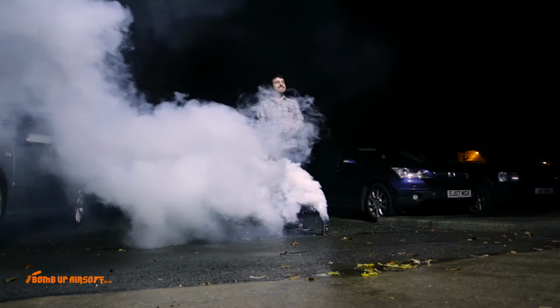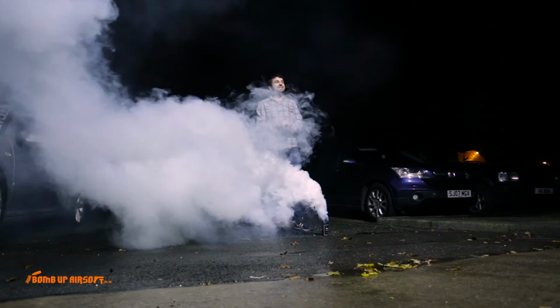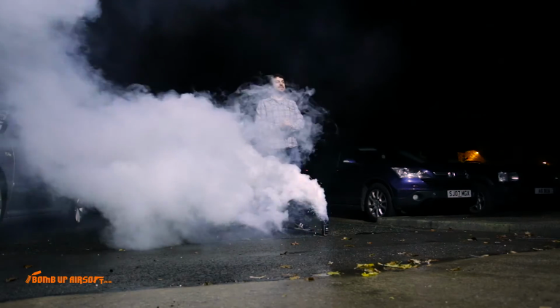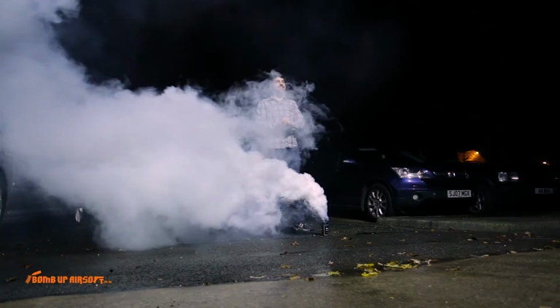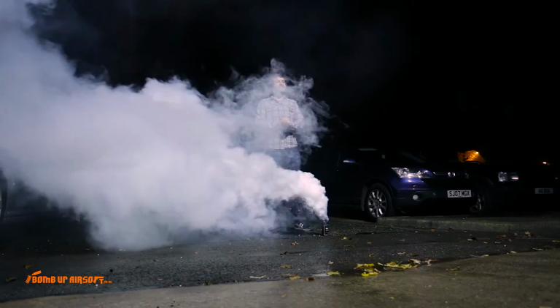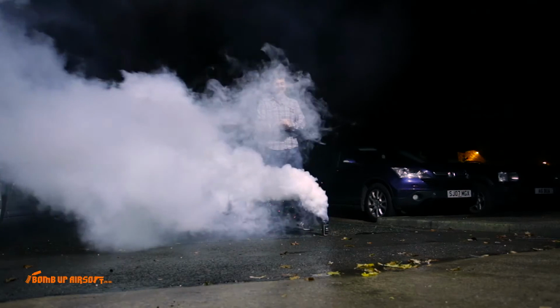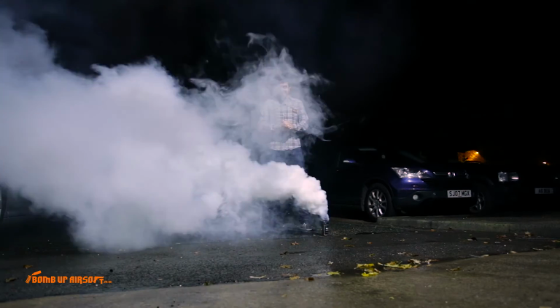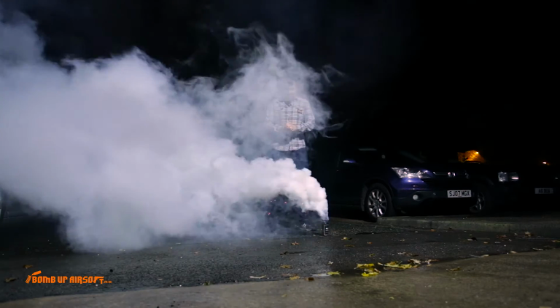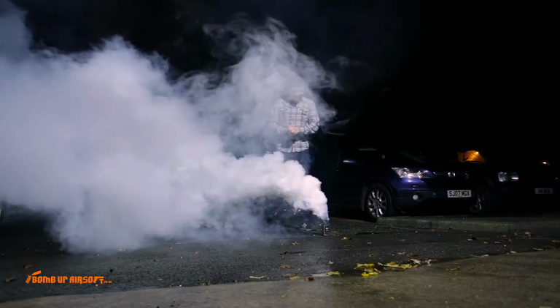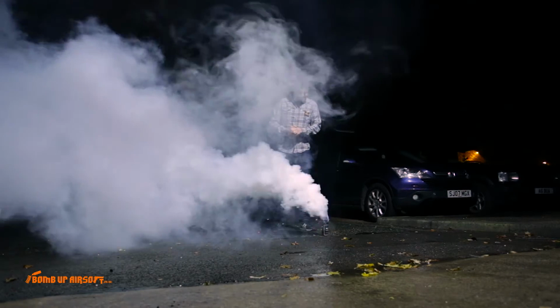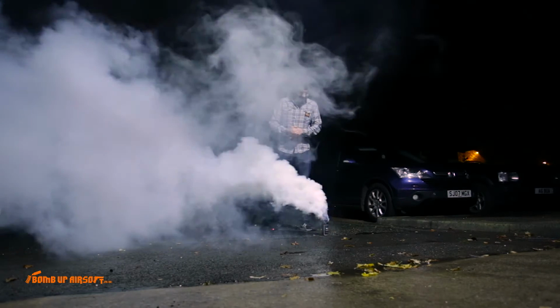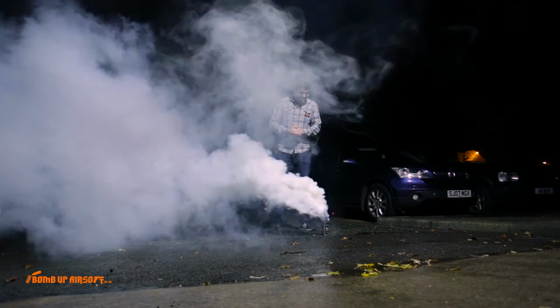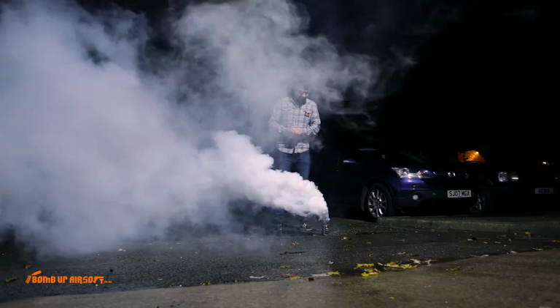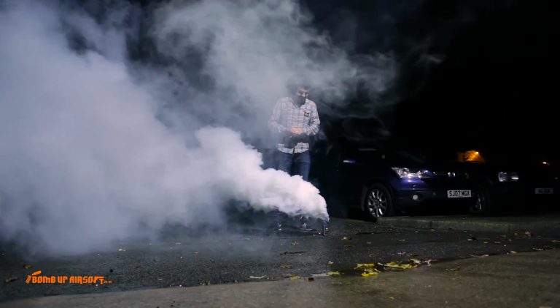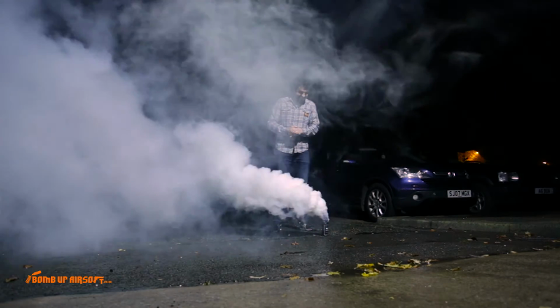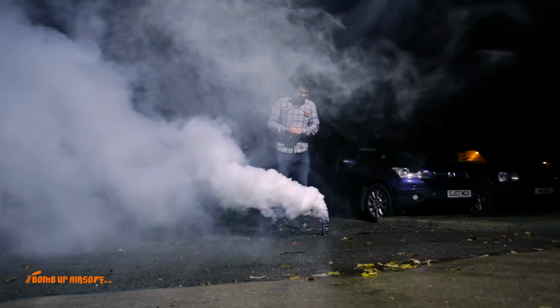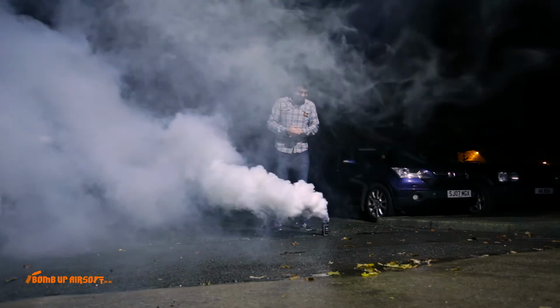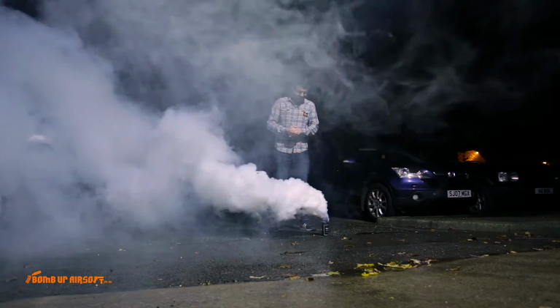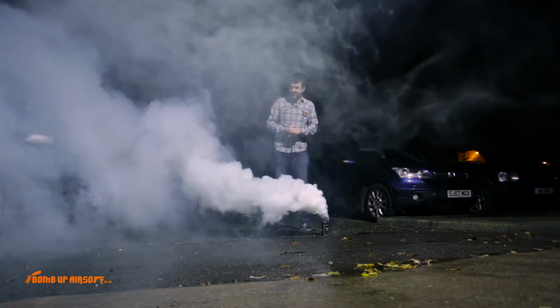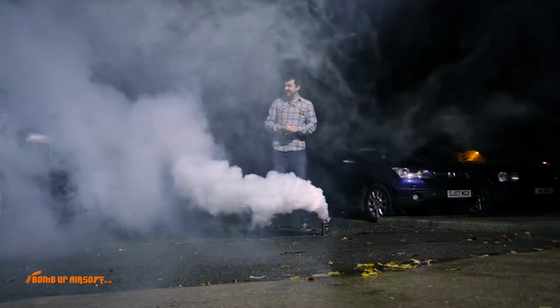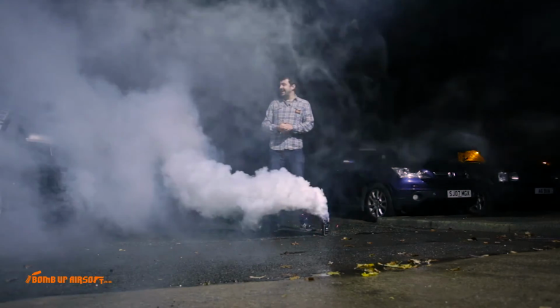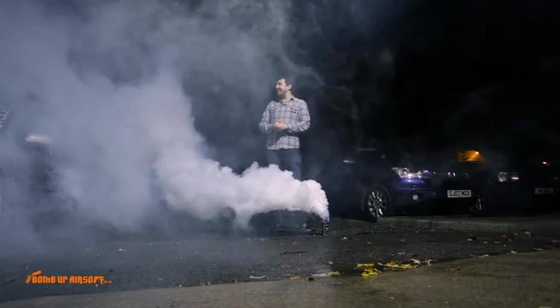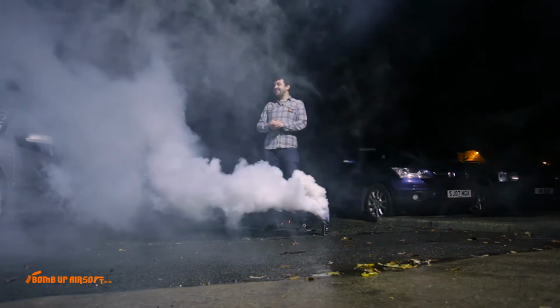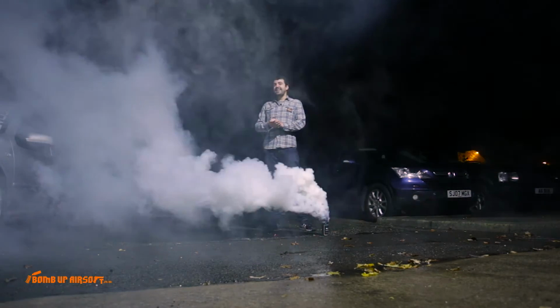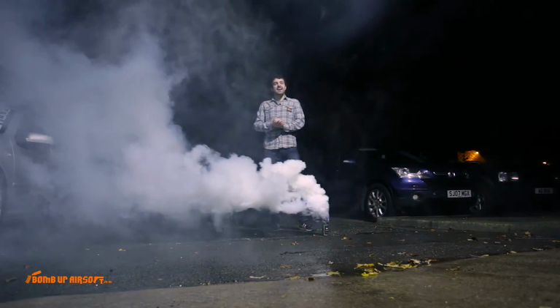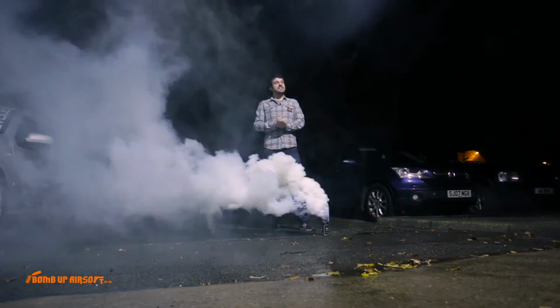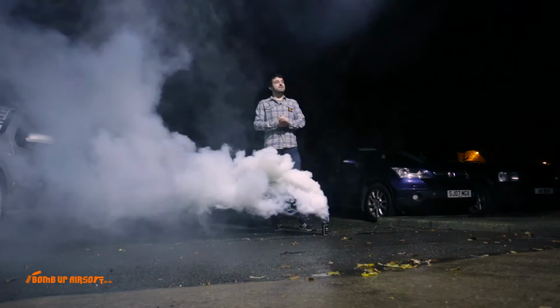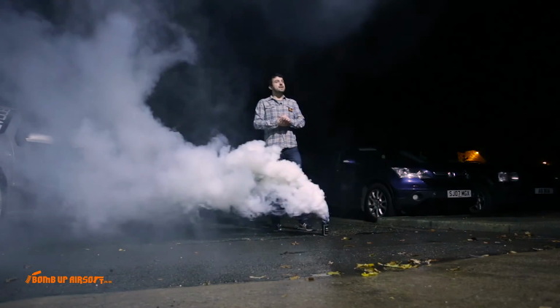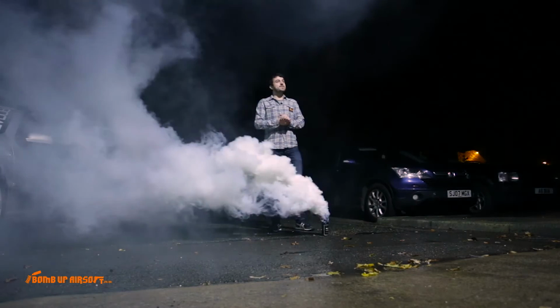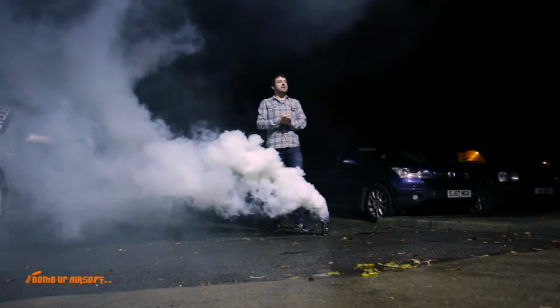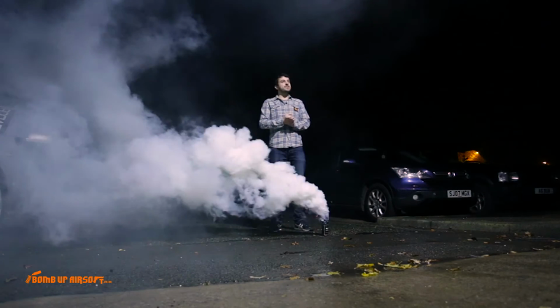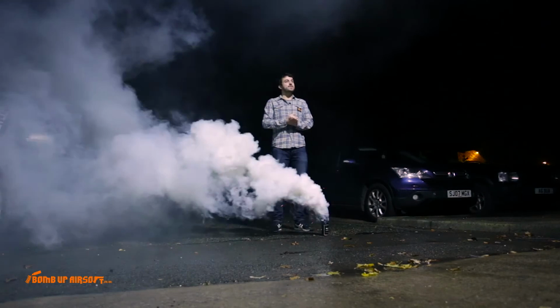It's brilliant. I think I'll be picking one of them up.